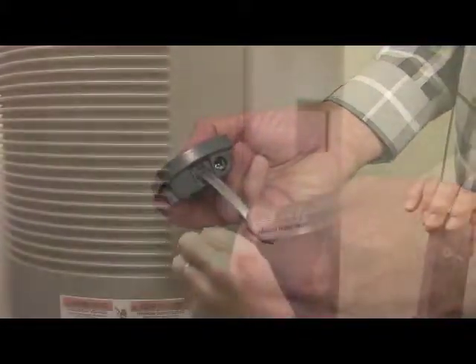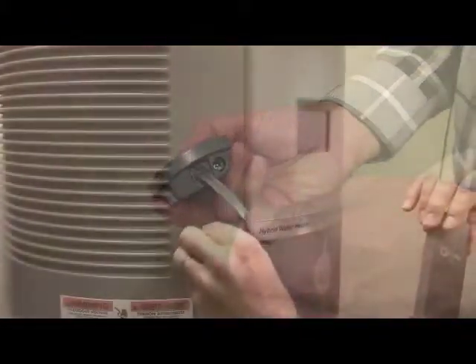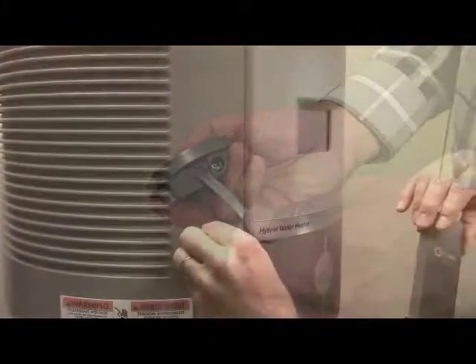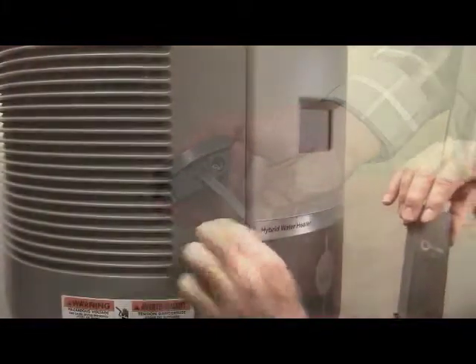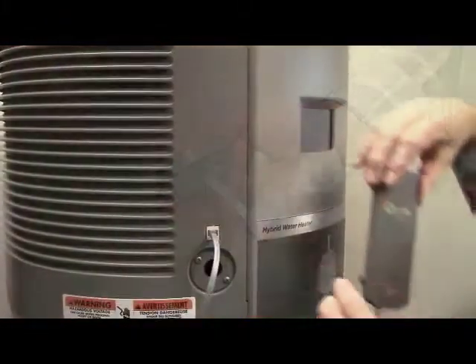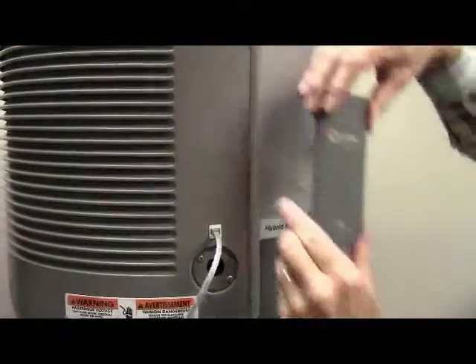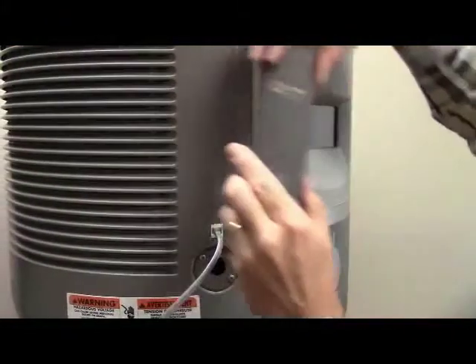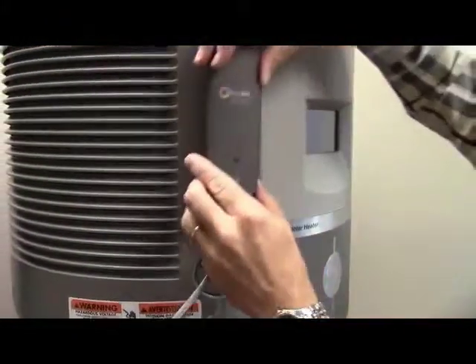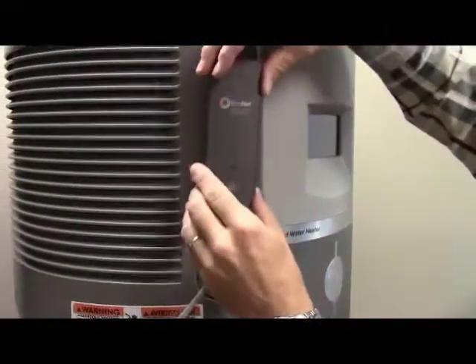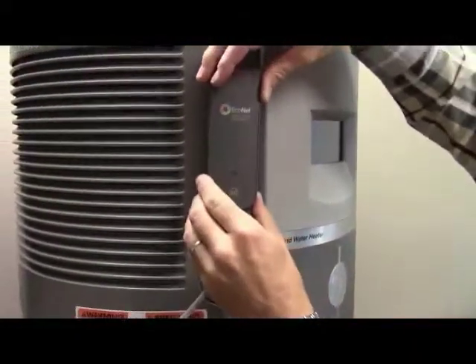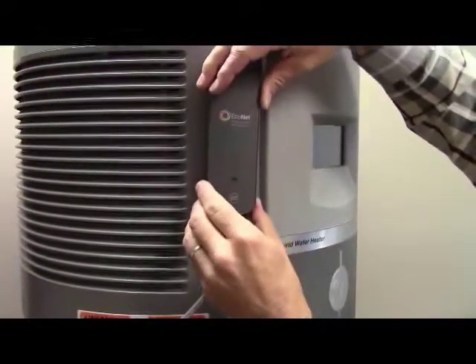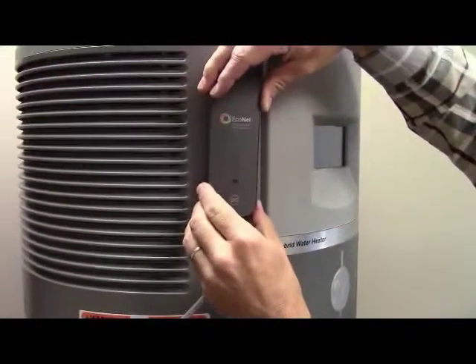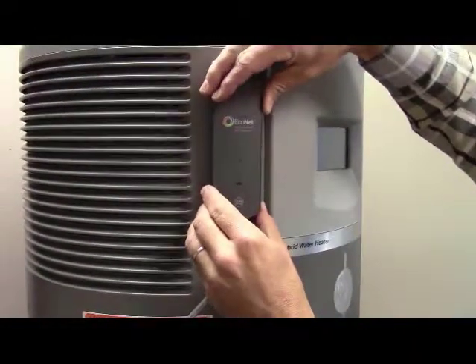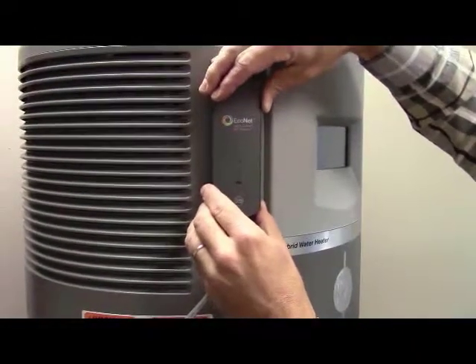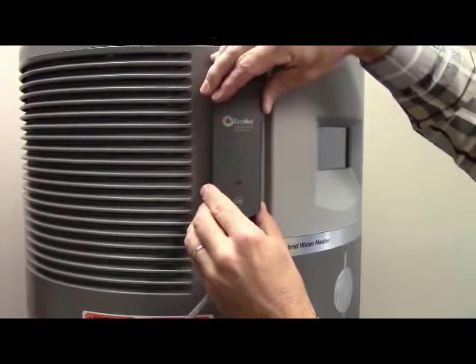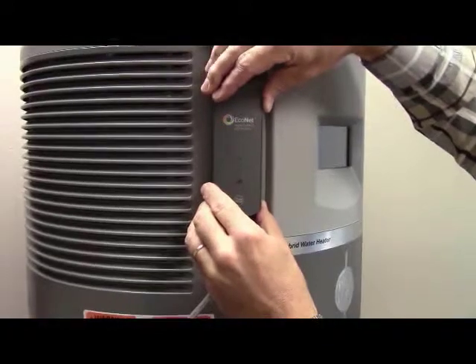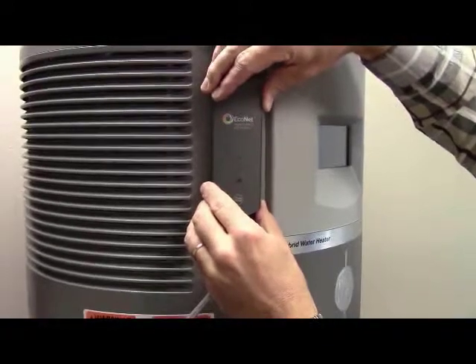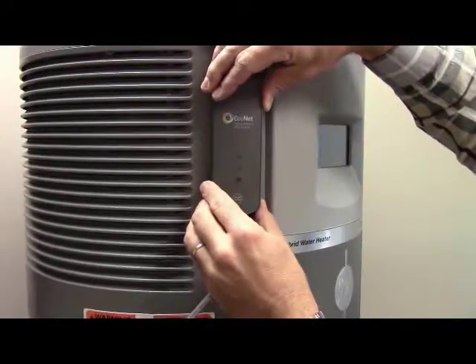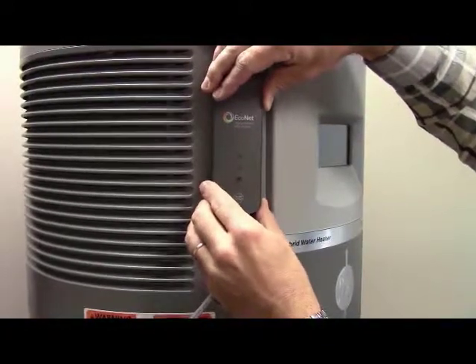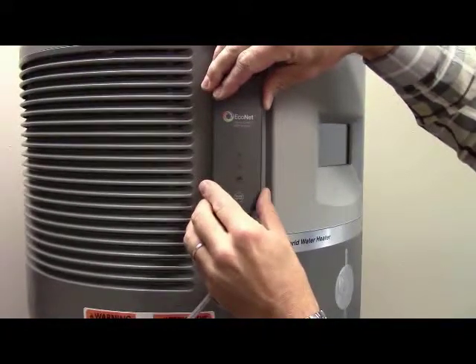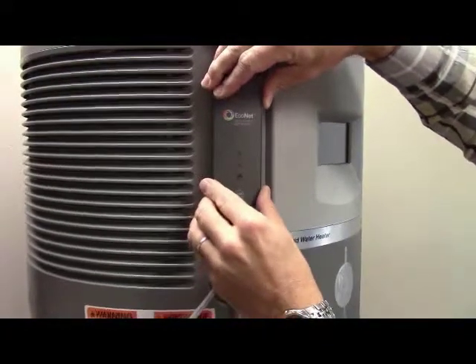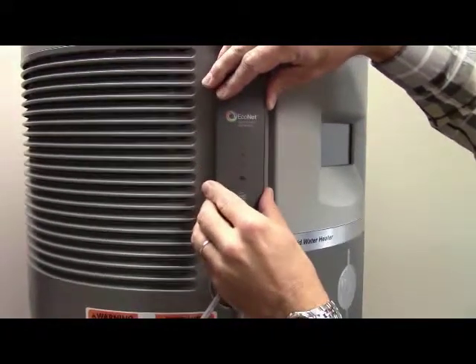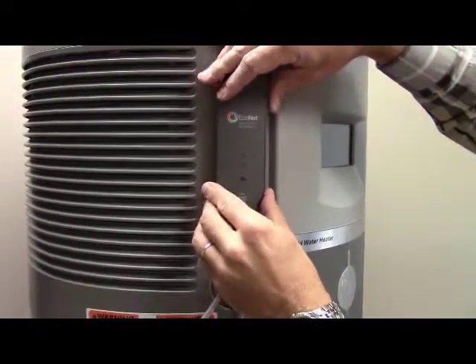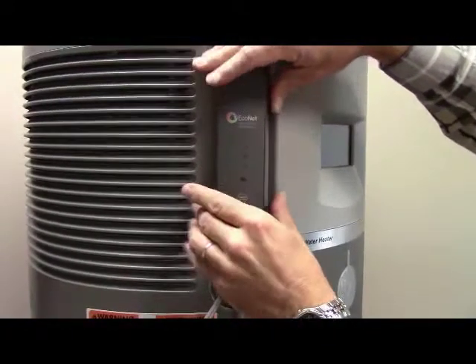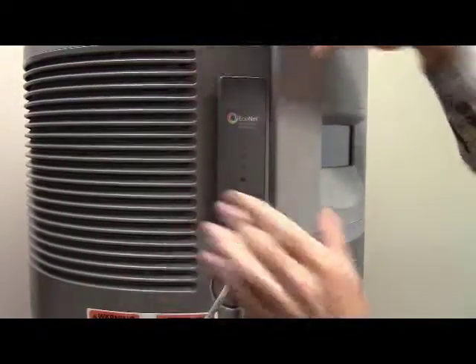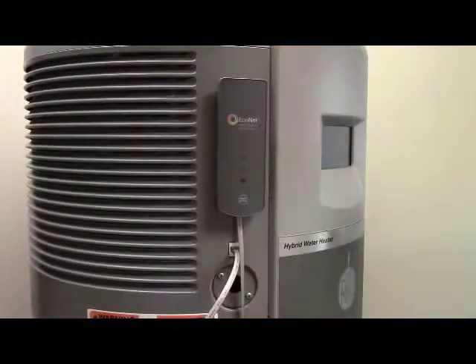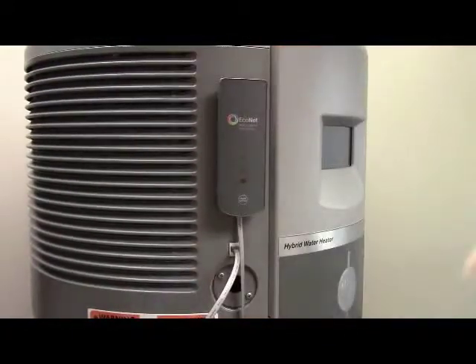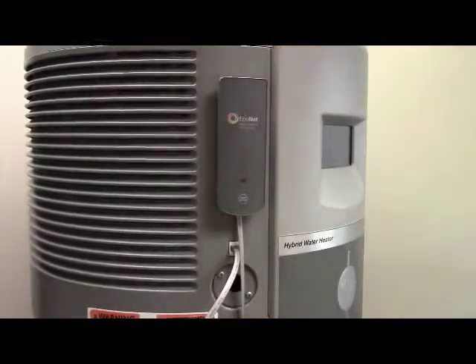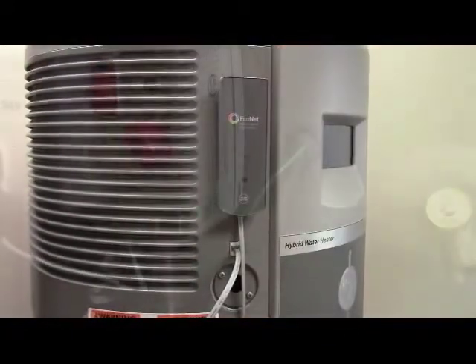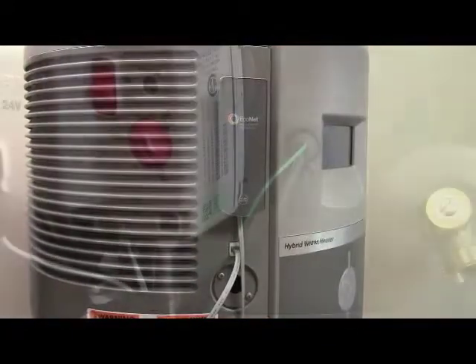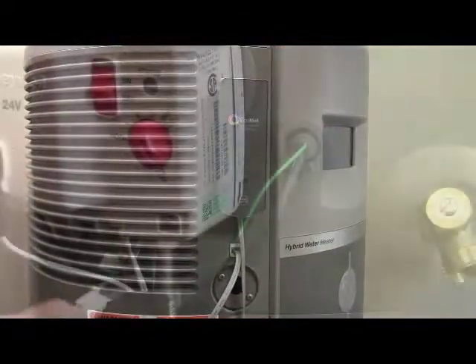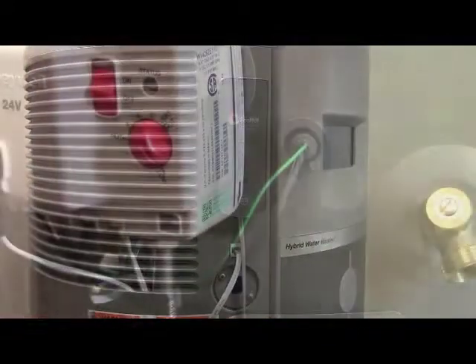For the hybrid system, plug the Wi-Fi module into the communication port located on the left side of the touch screen, and then affix the module to the tank.